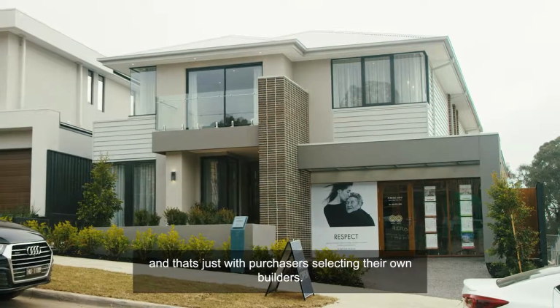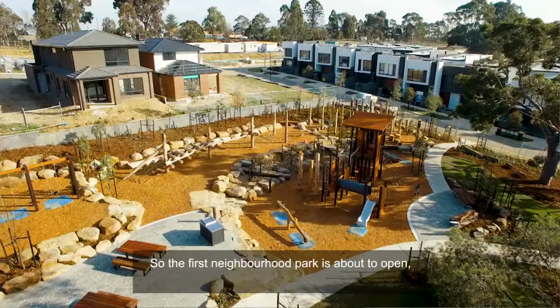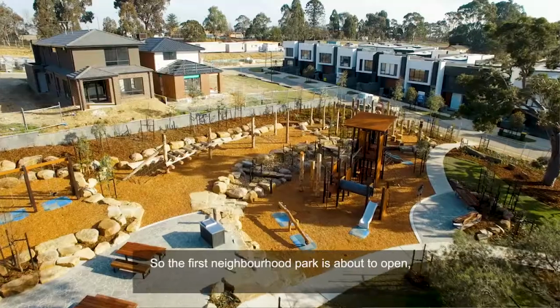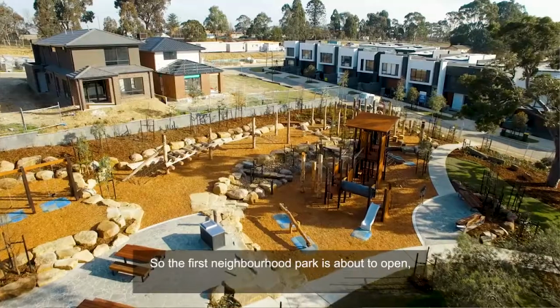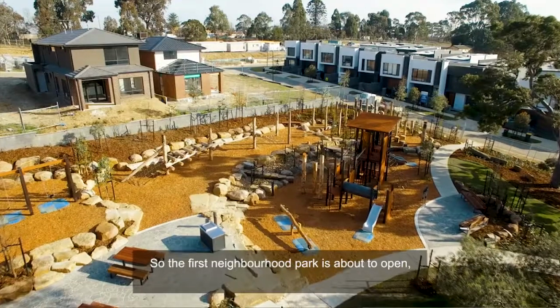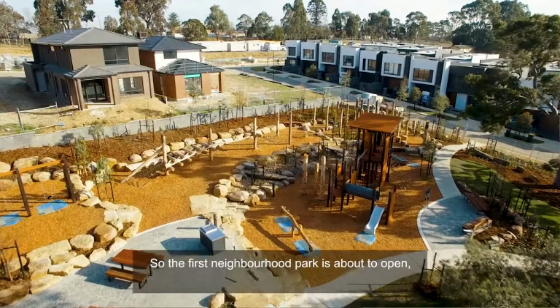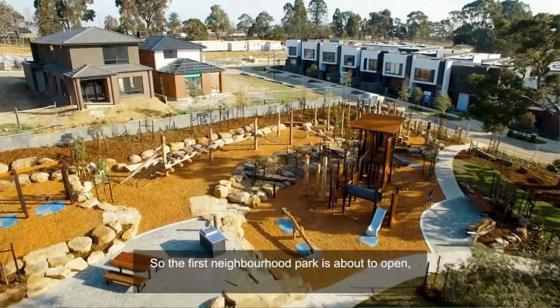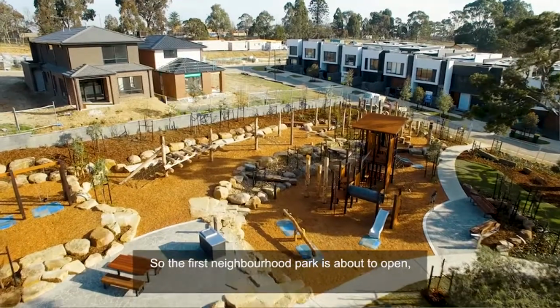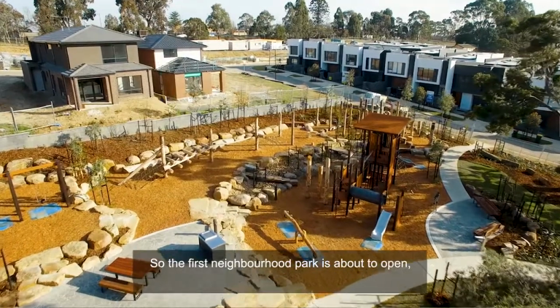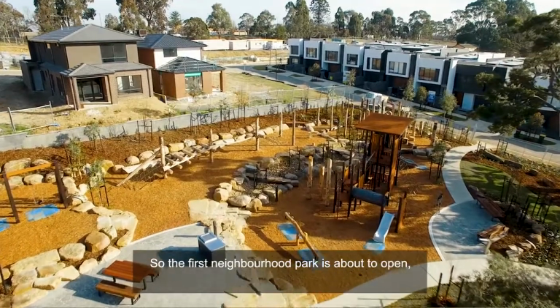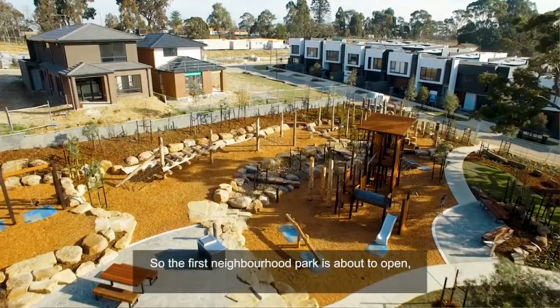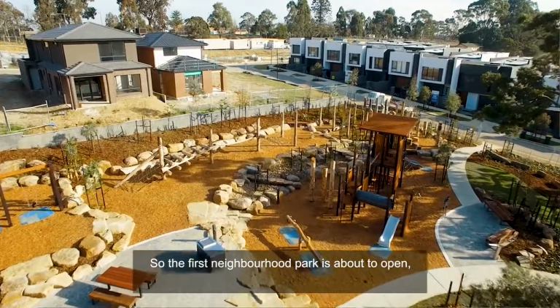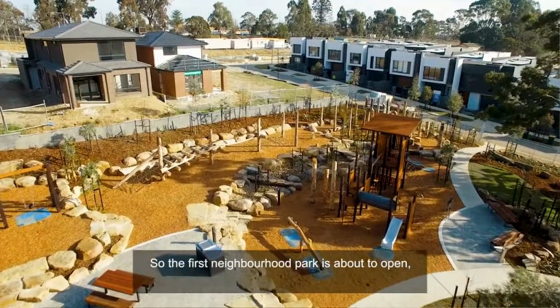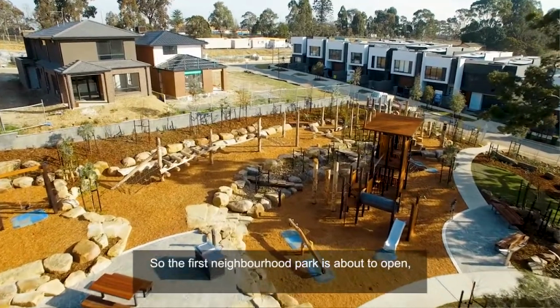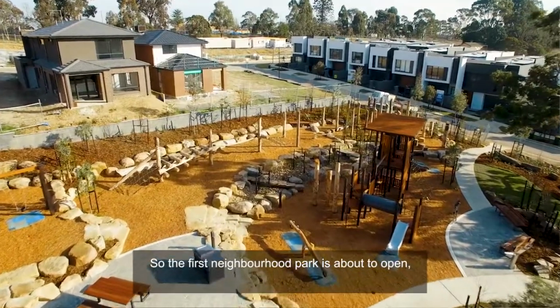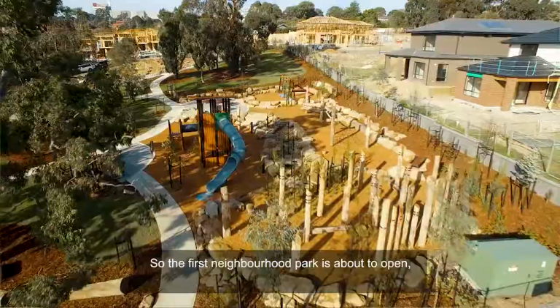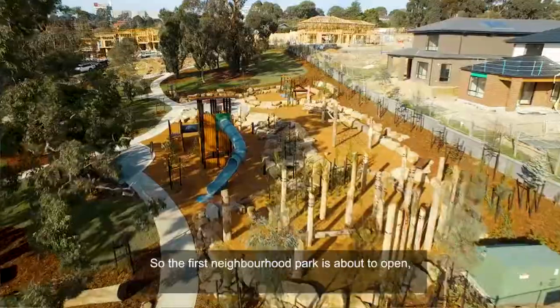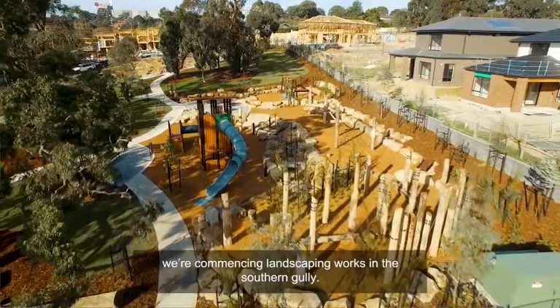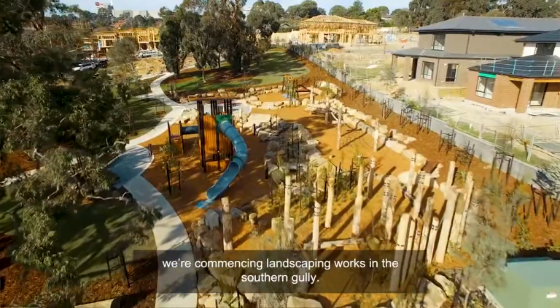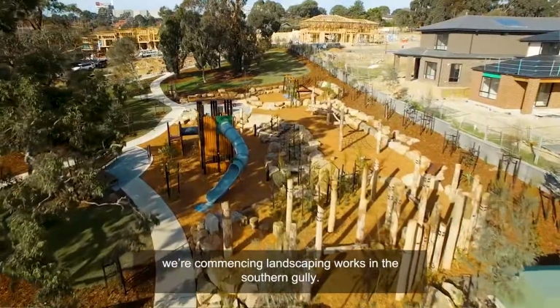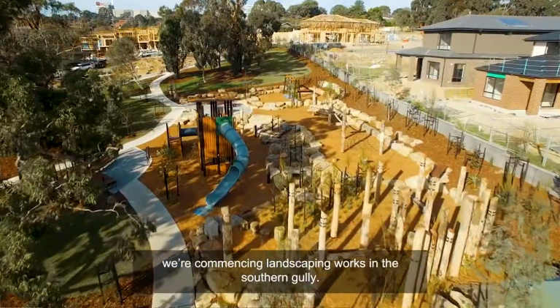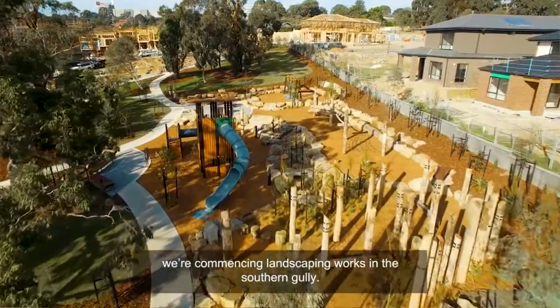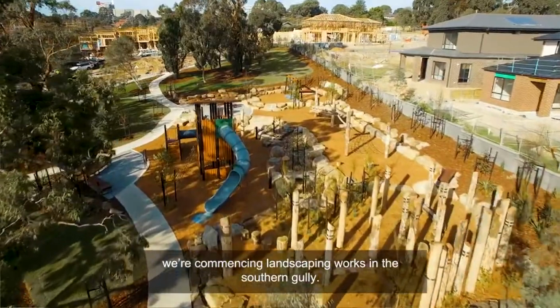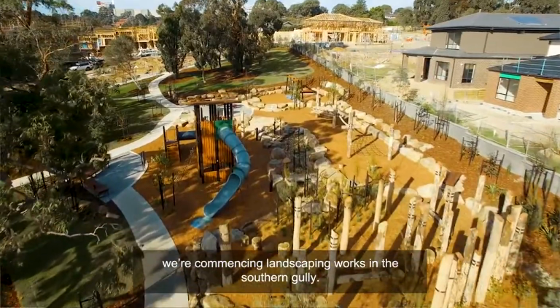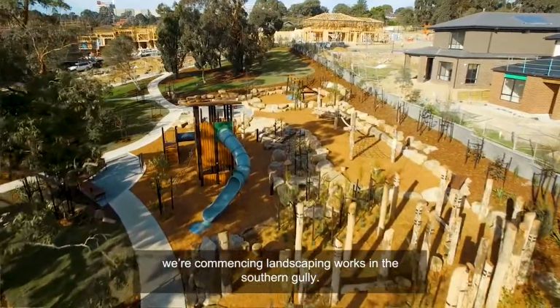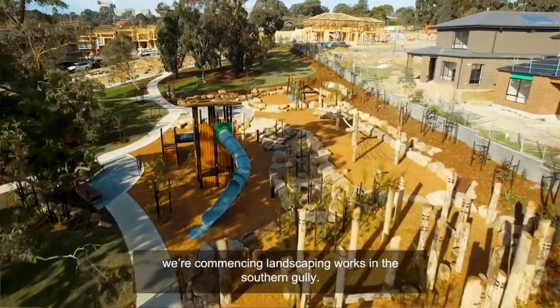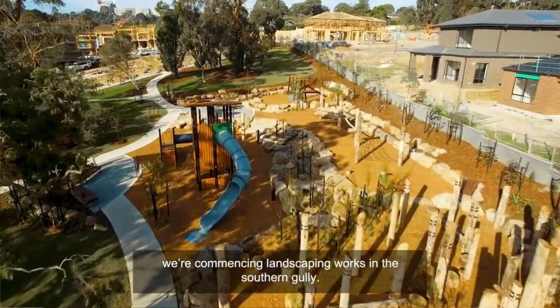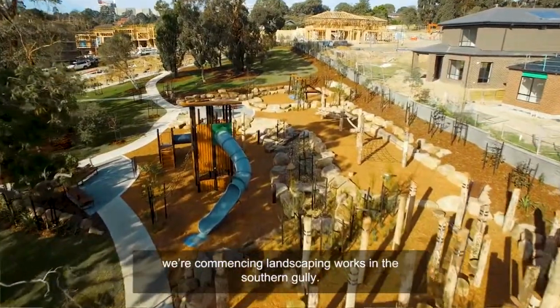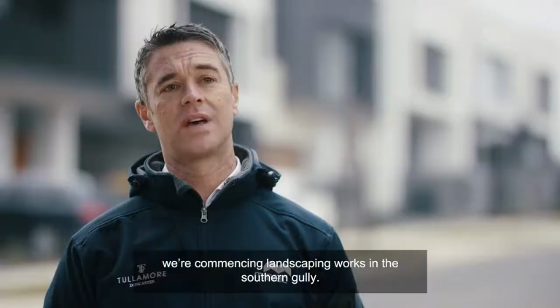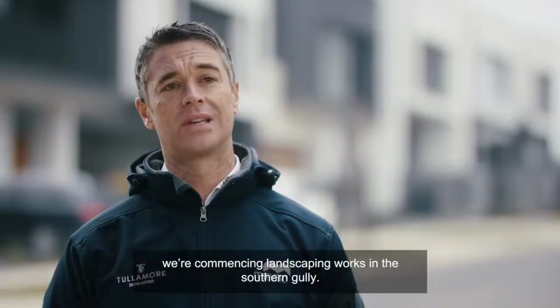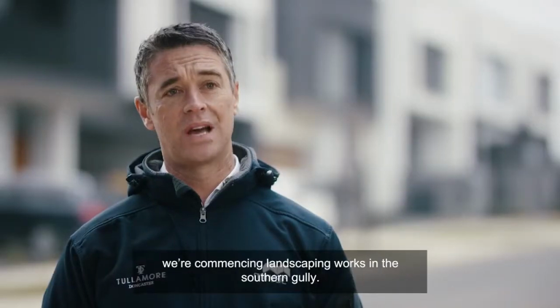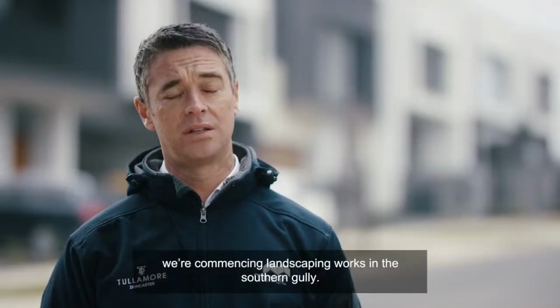The first neighbourhood park is about to open, and we're commencing landscaping works in the southern gully.